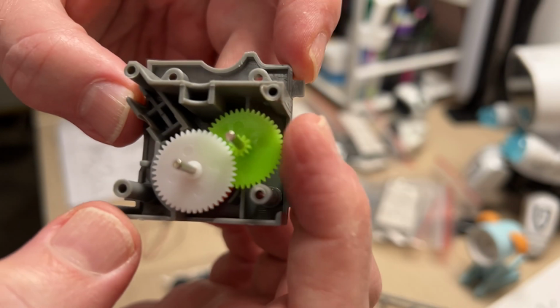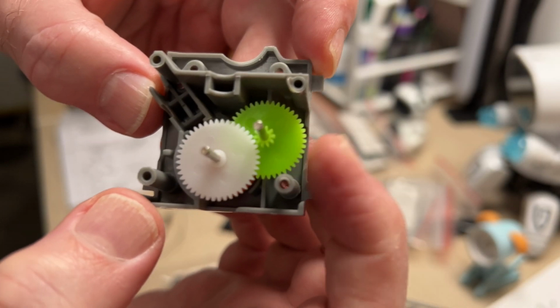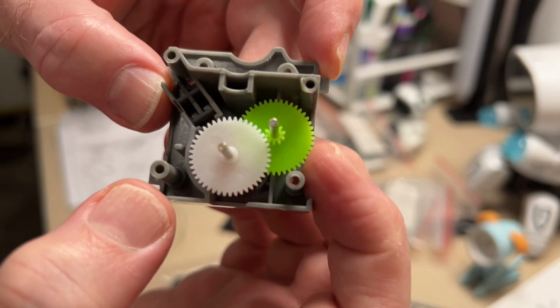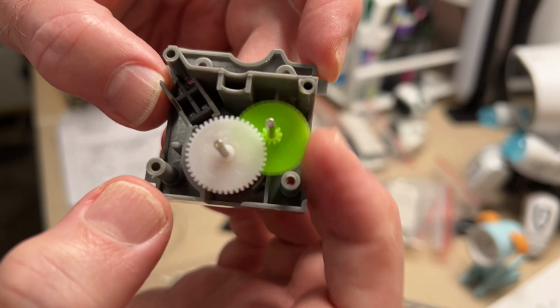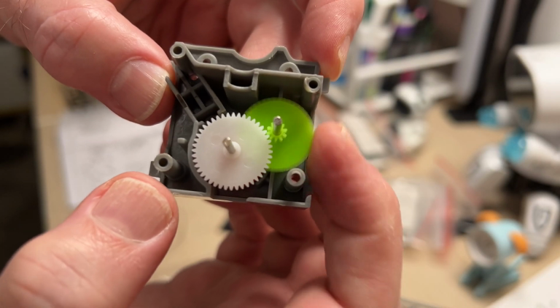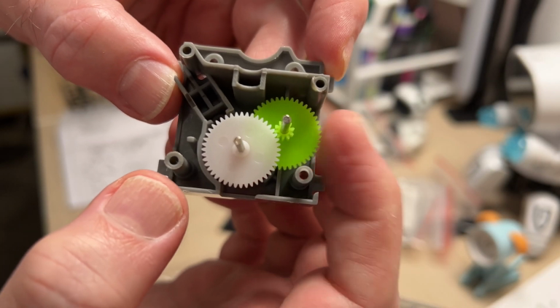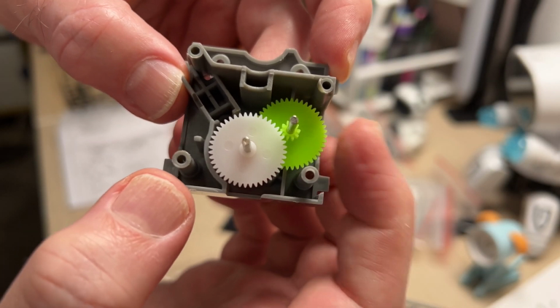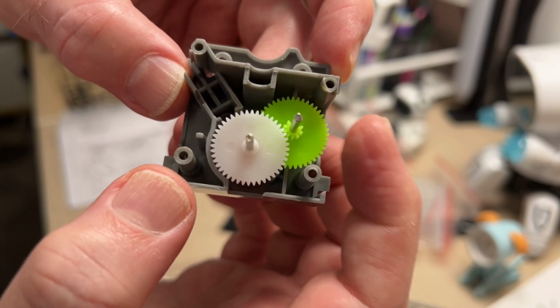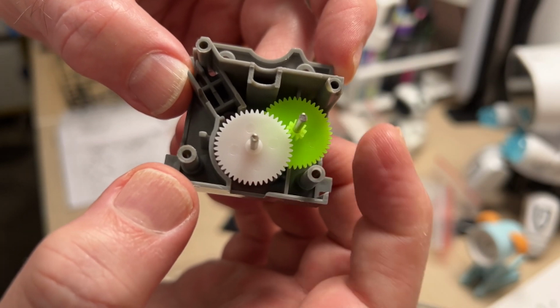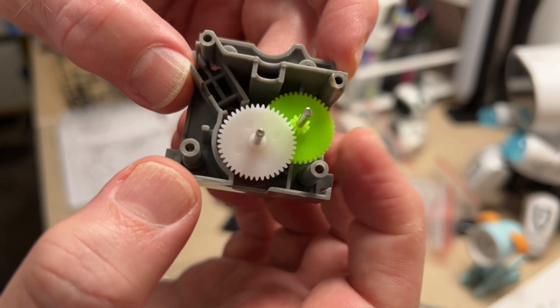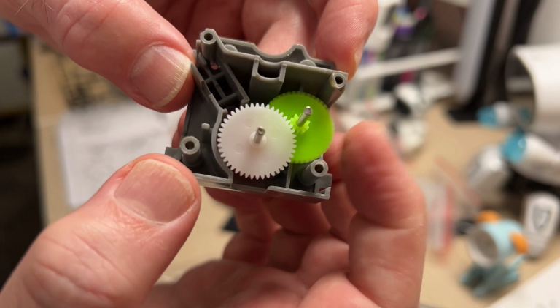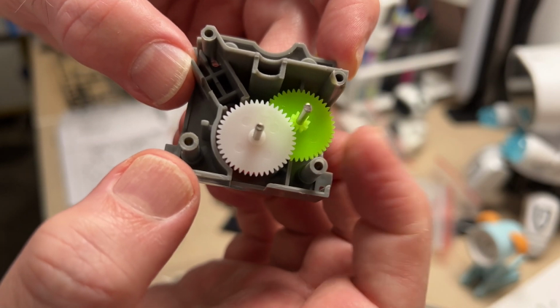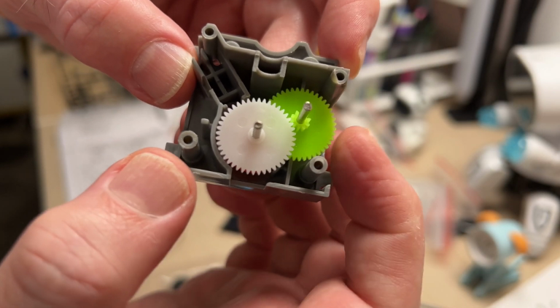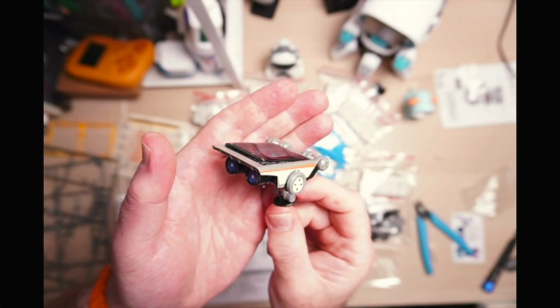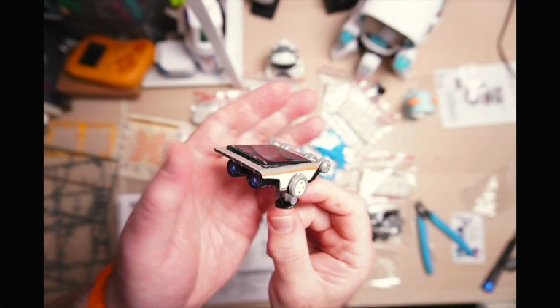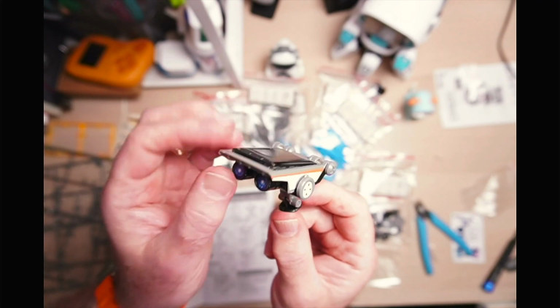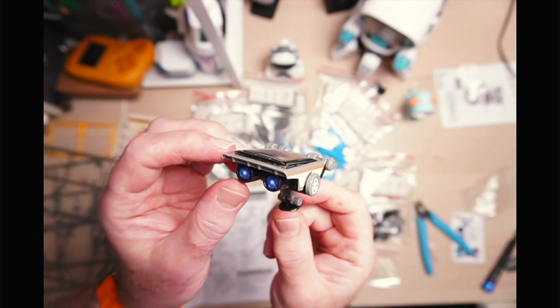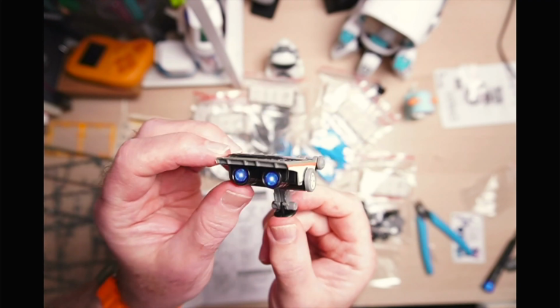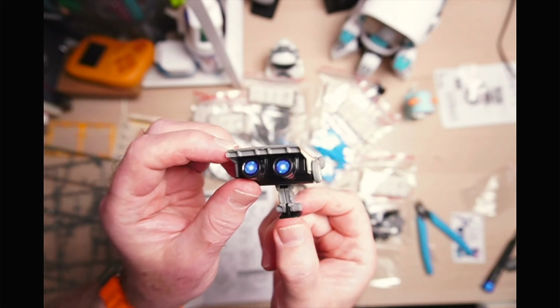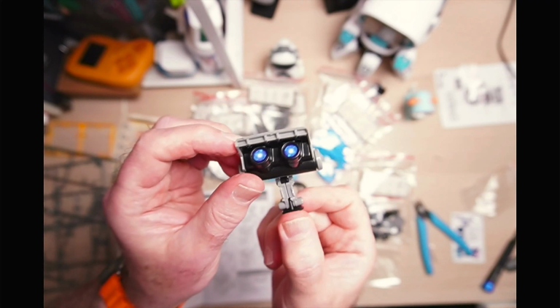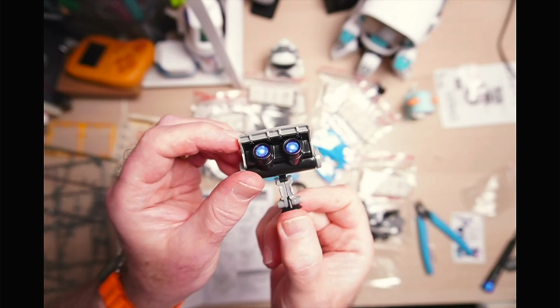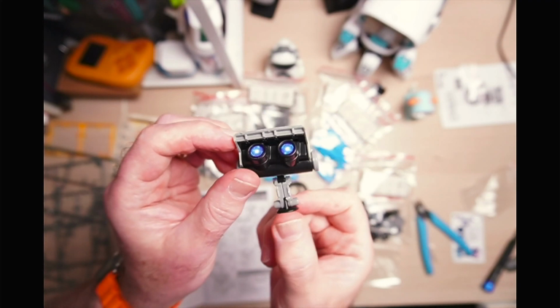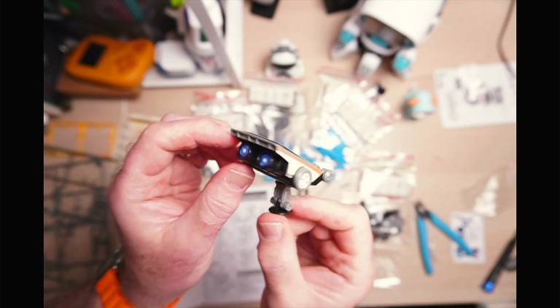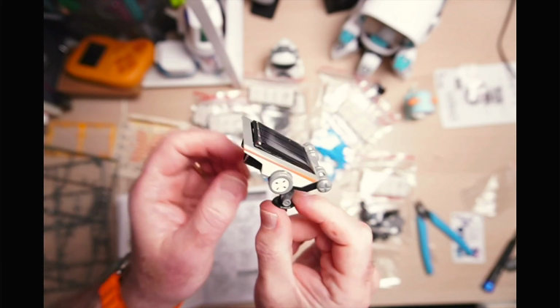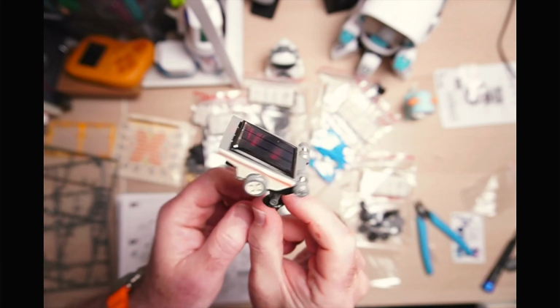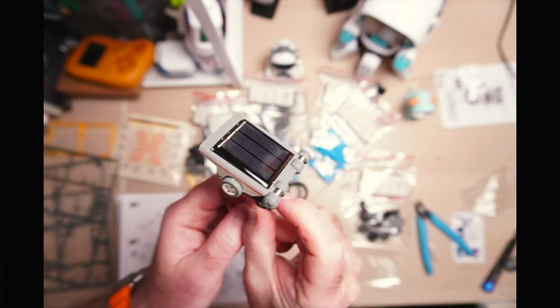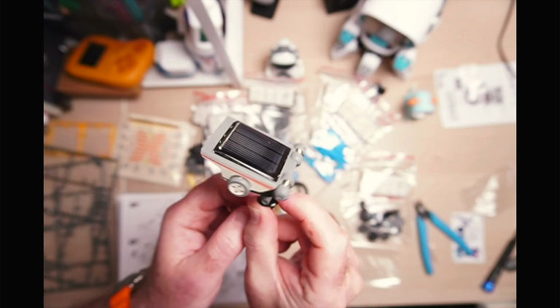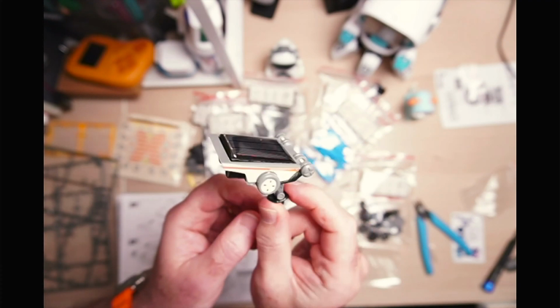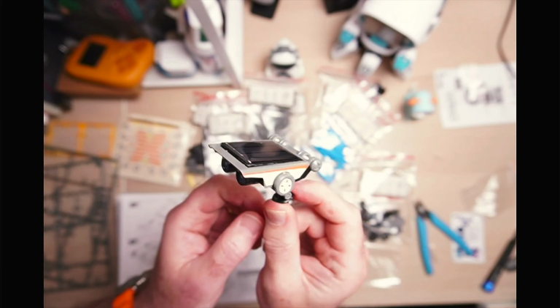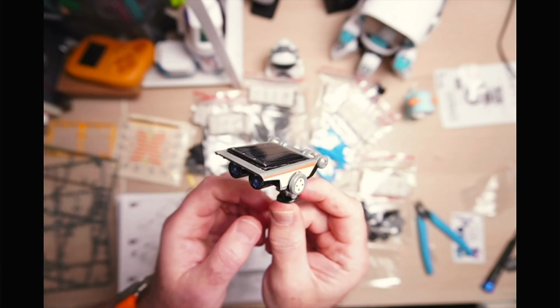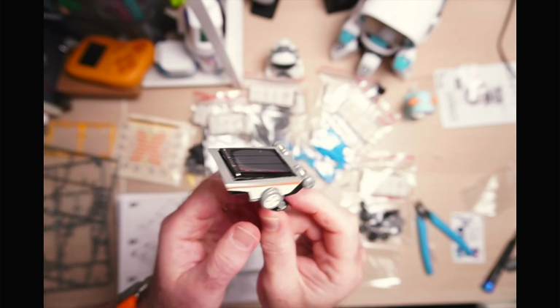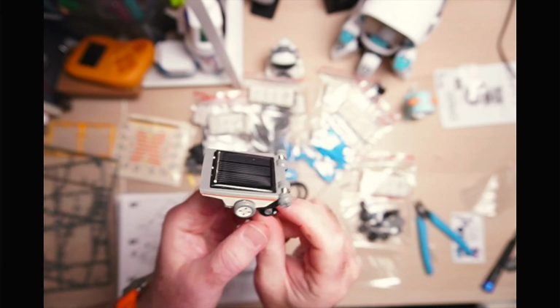However, I do think this robot kit is quite fun. There are lots of little components to put together to build a robot, and there are quite a few different kits to build too.